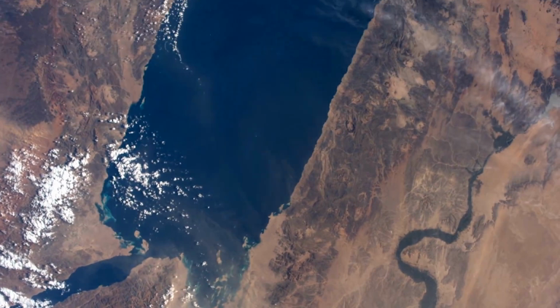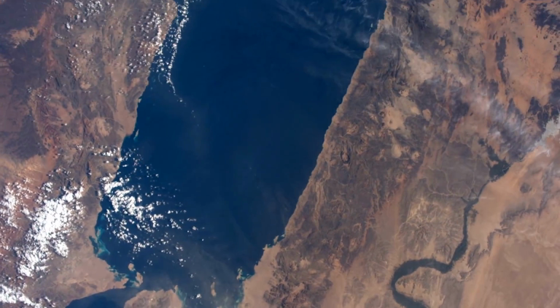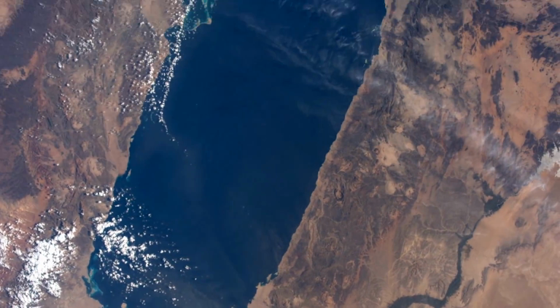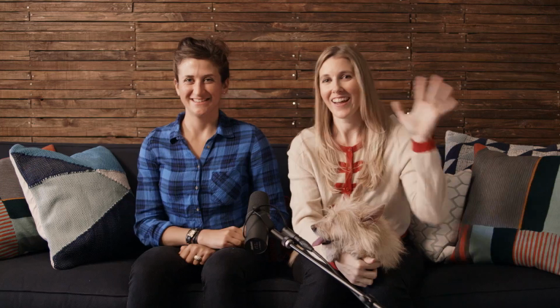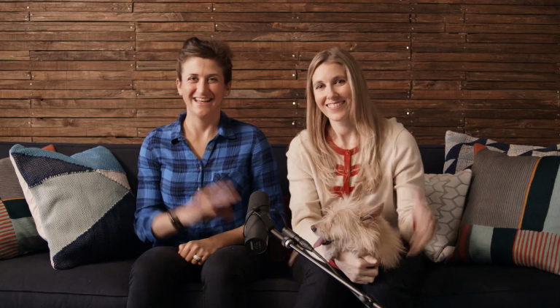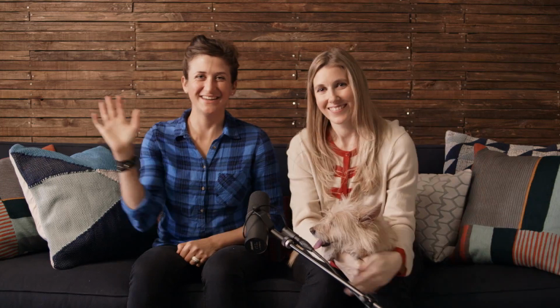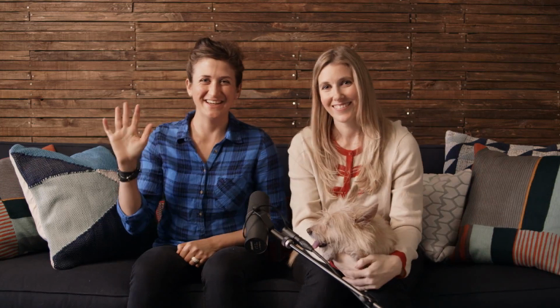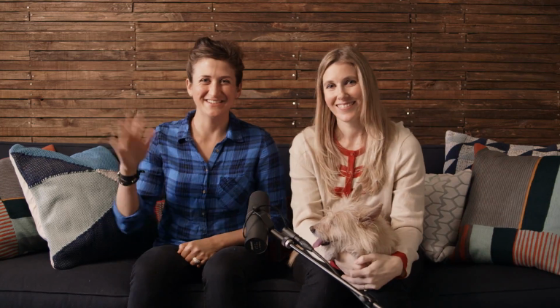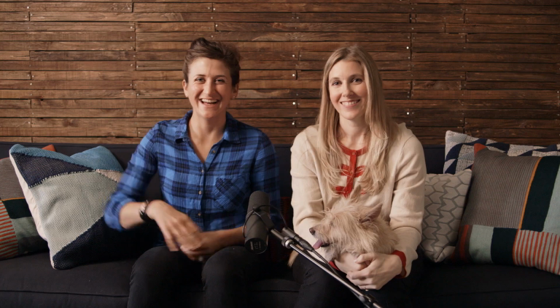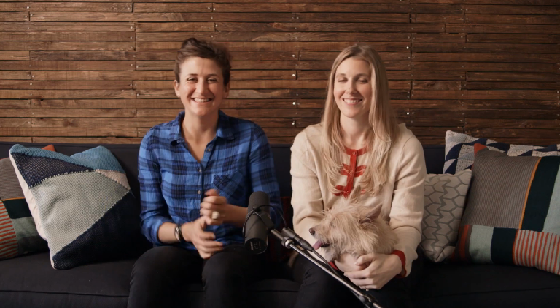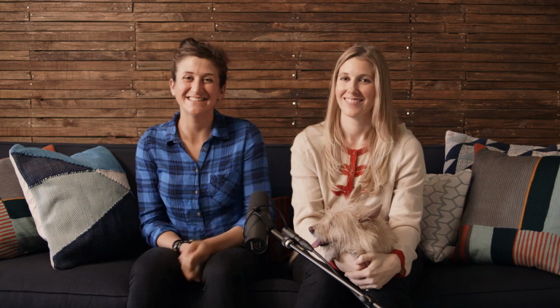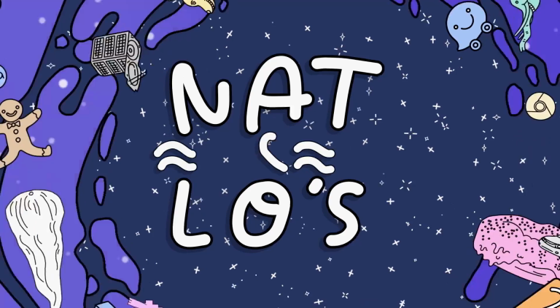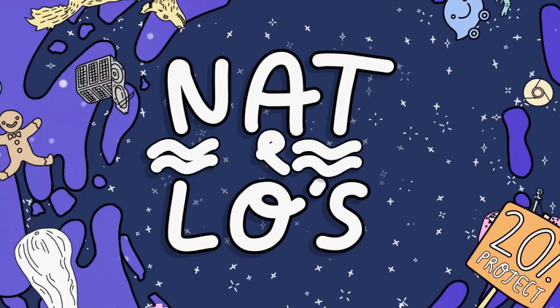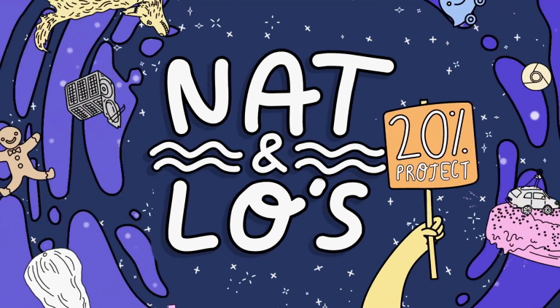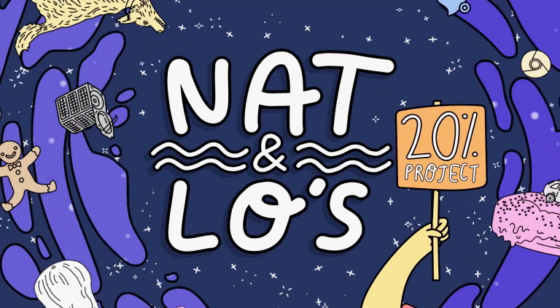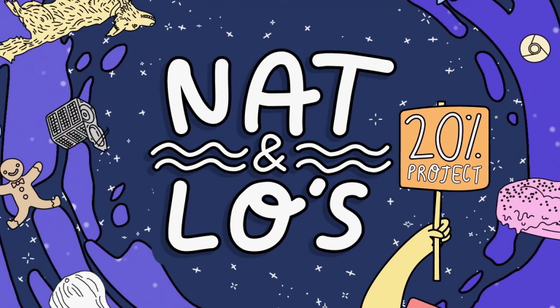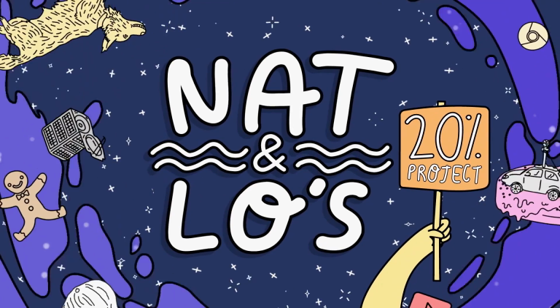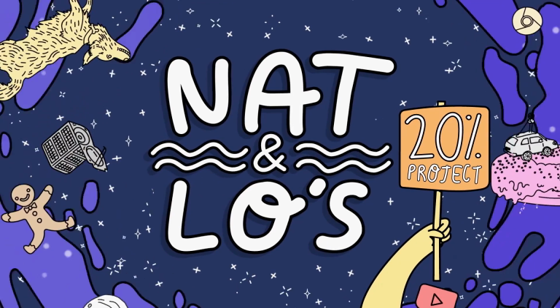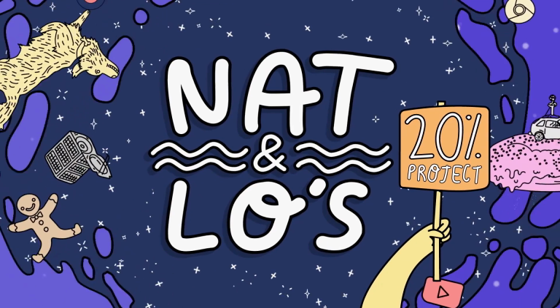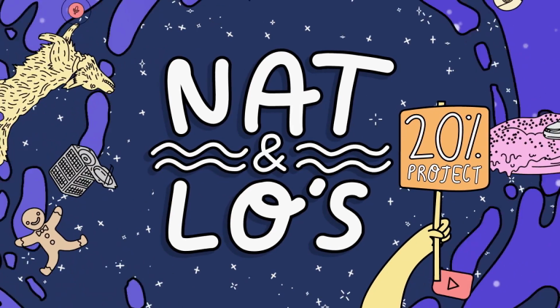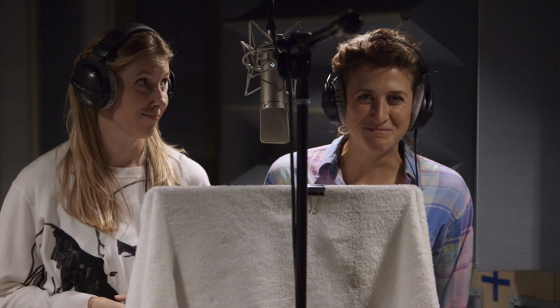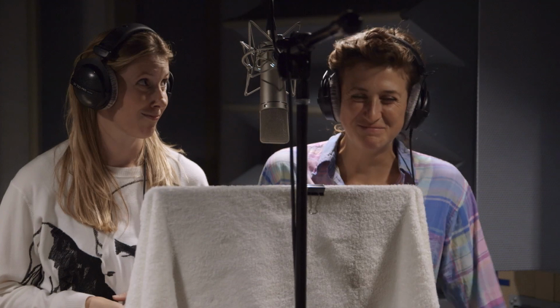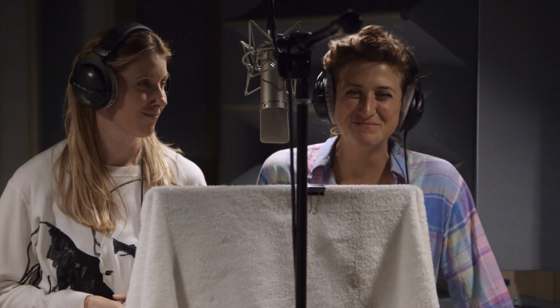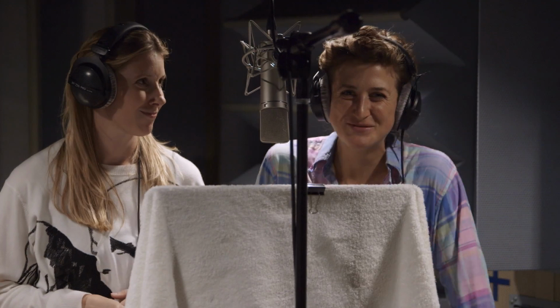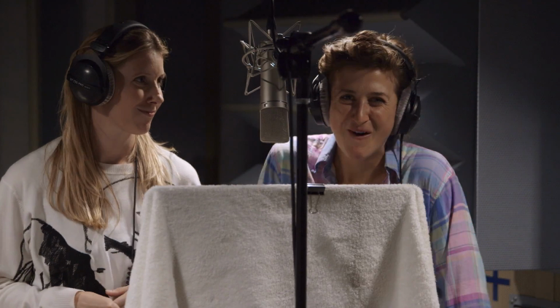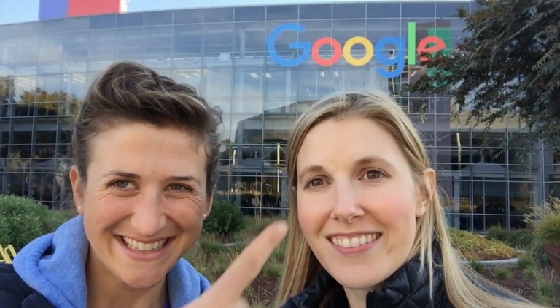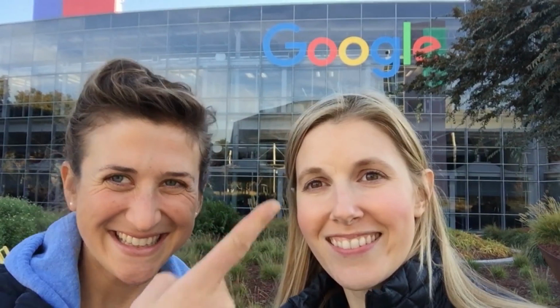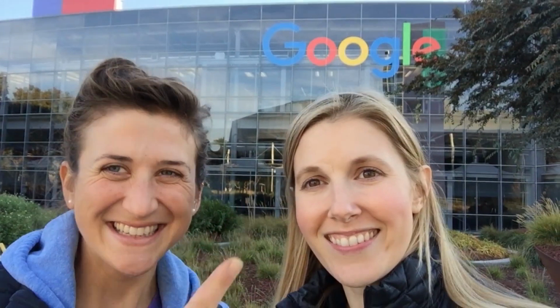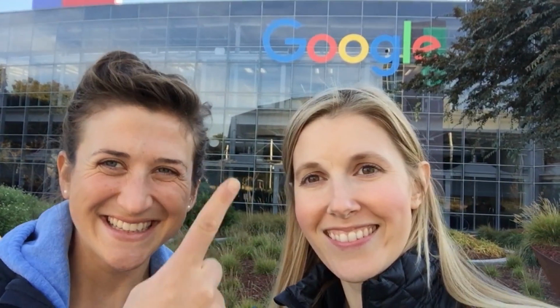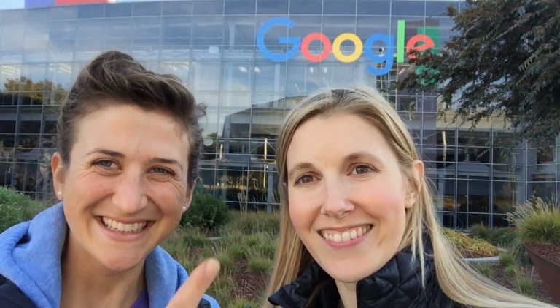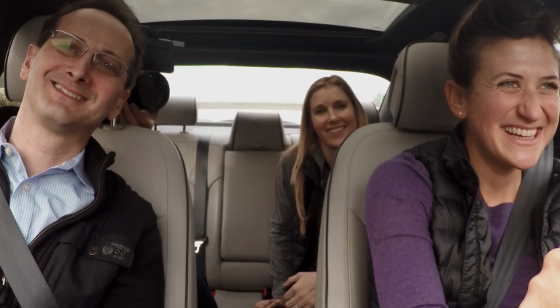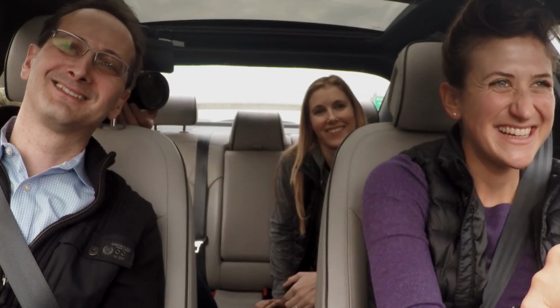Hi, I'm Nat and I'm Lowe, and this is Nat and Lowe's 20% Project, where we go around Google learning about all the stuff we're curious about.